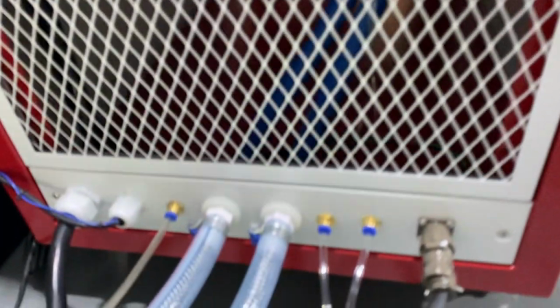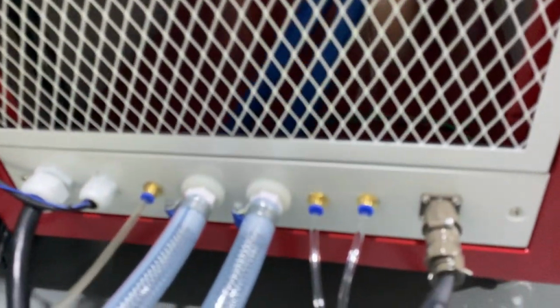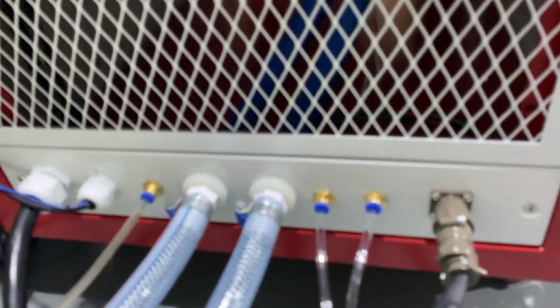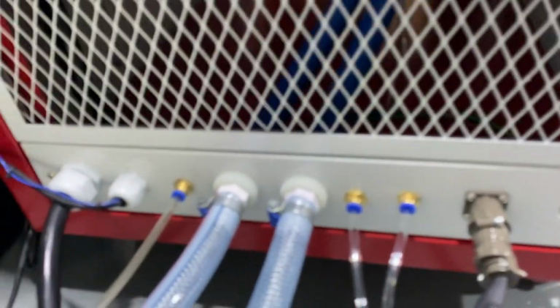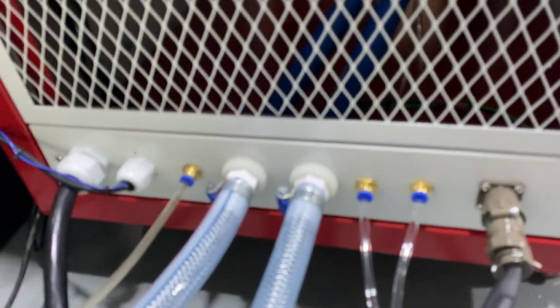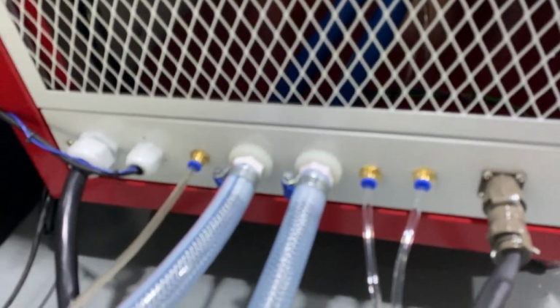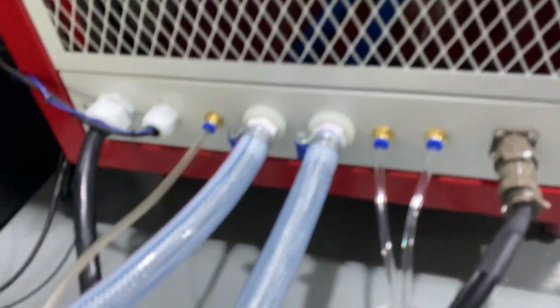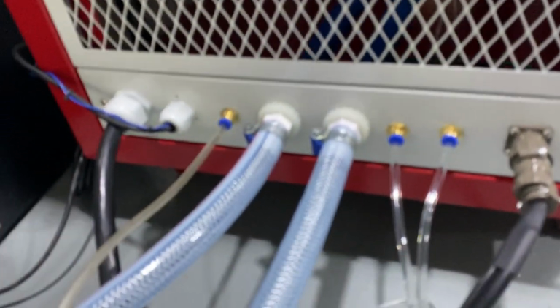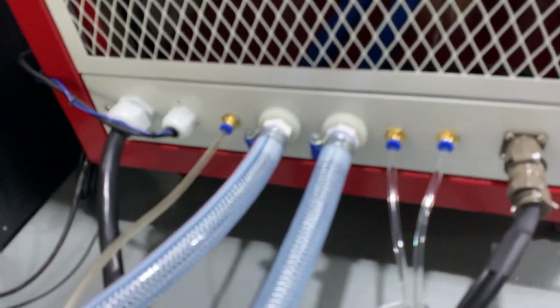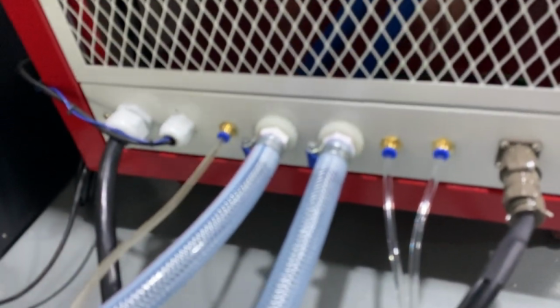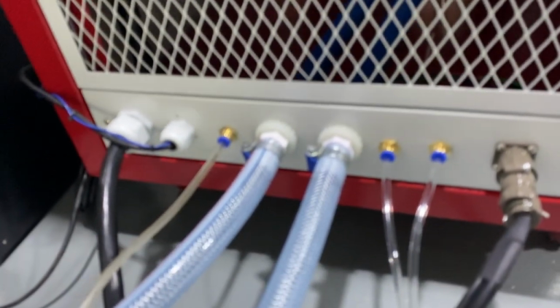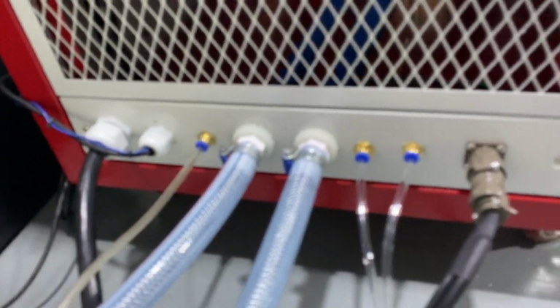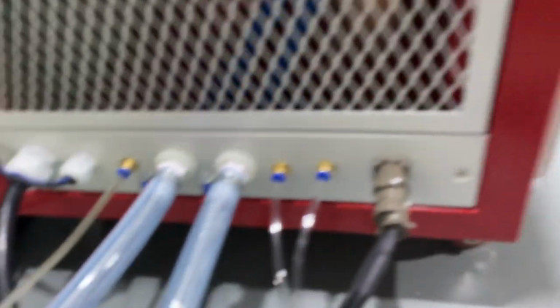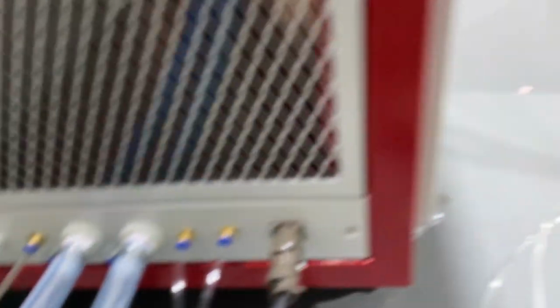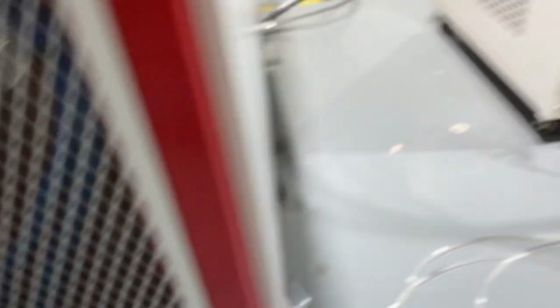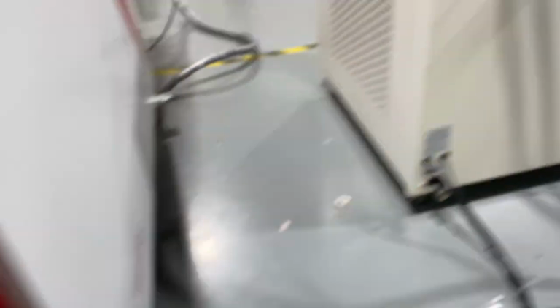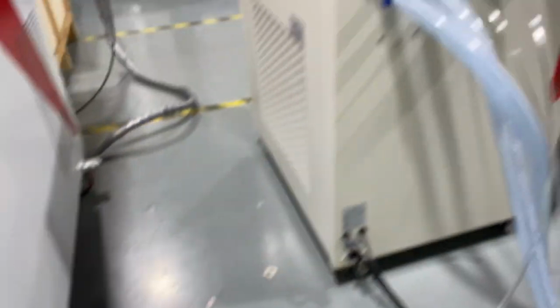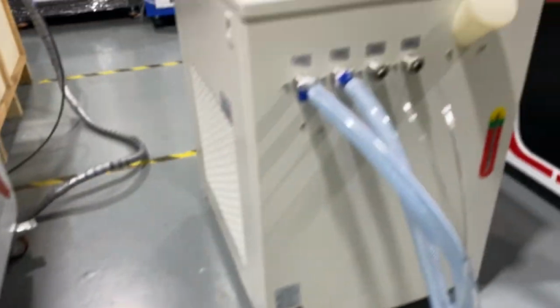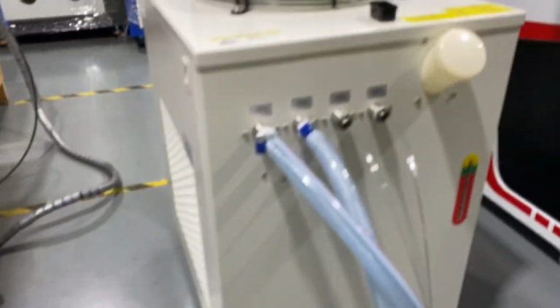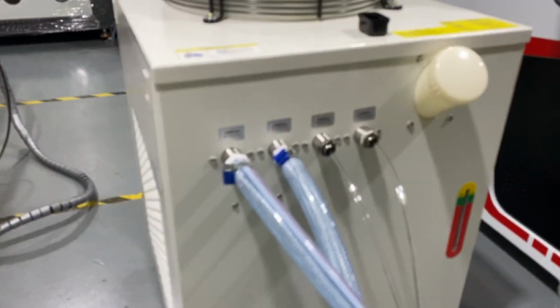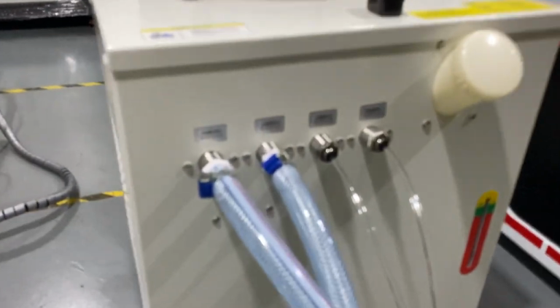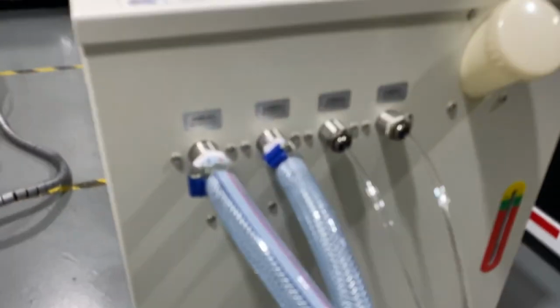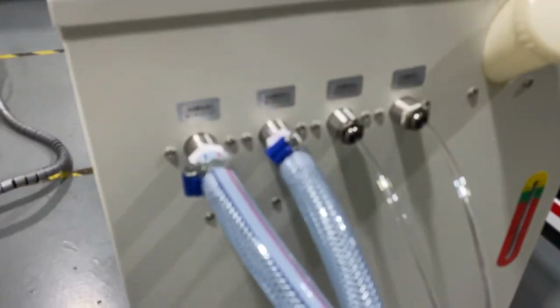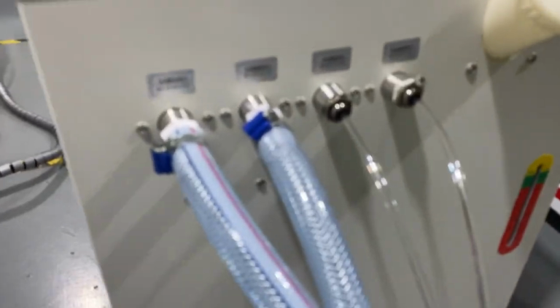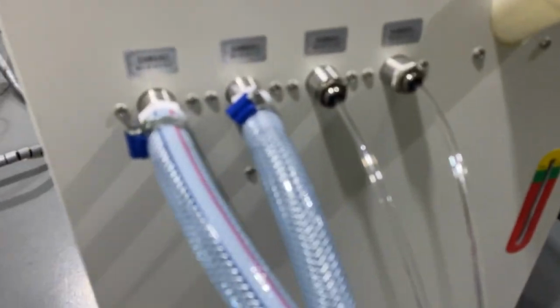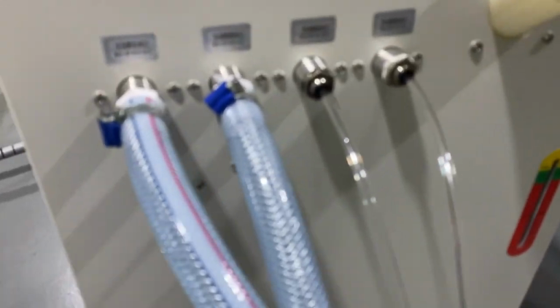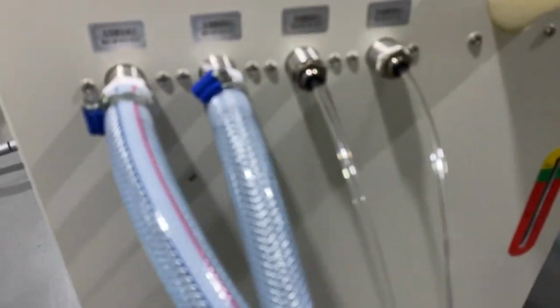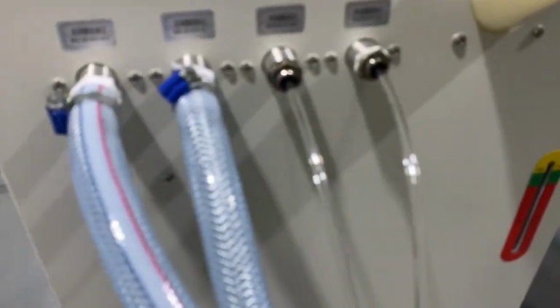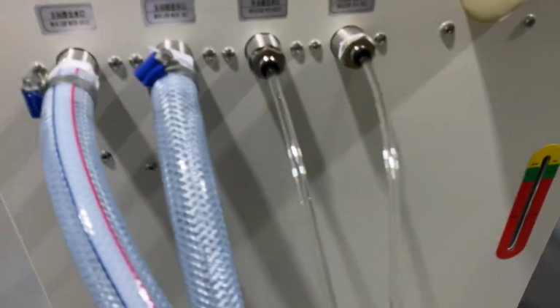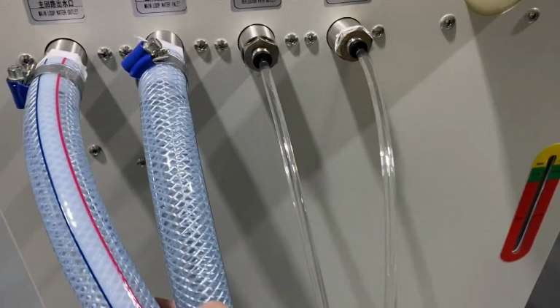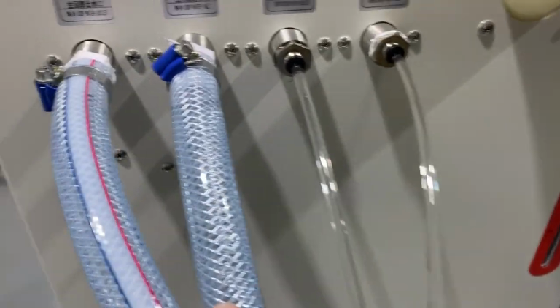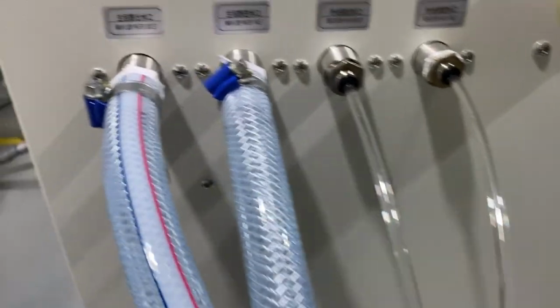And this is the back side of the machine. And this is the trailer connection to the water tube.